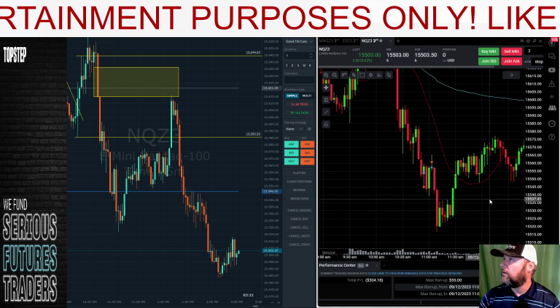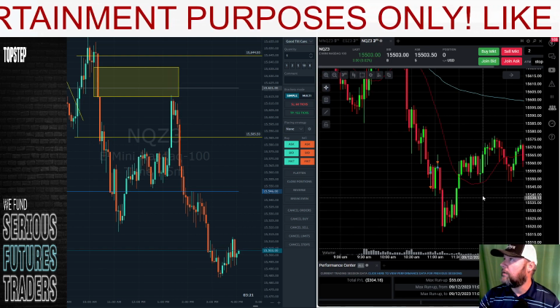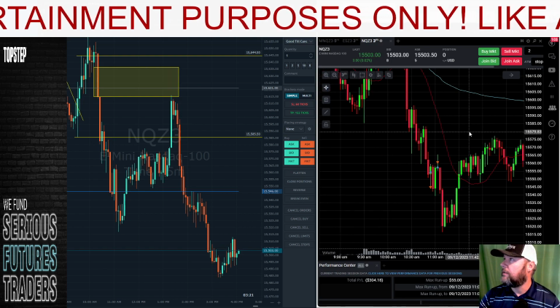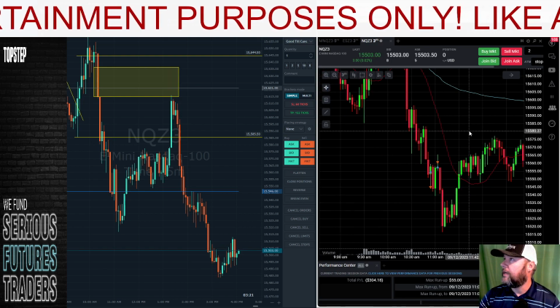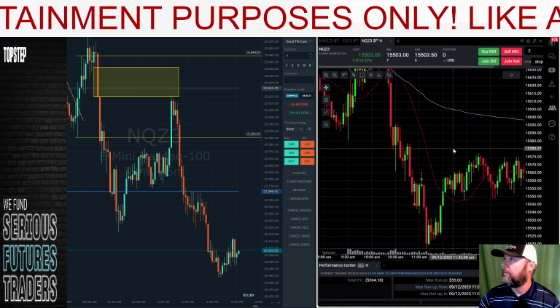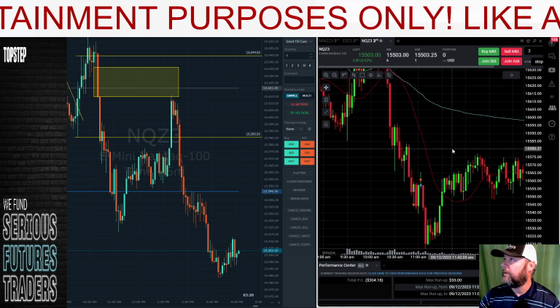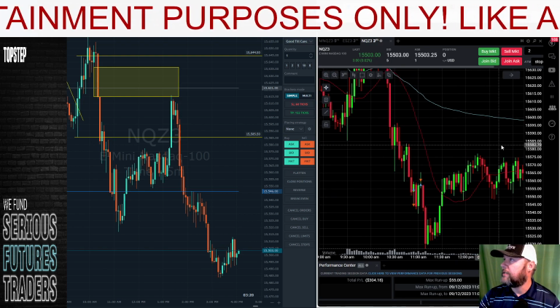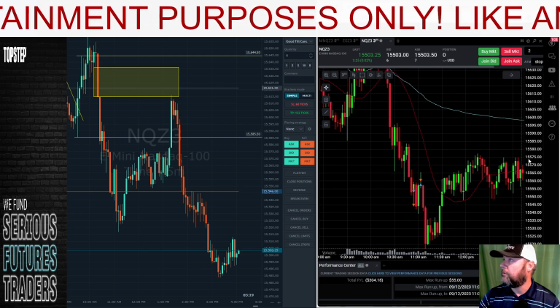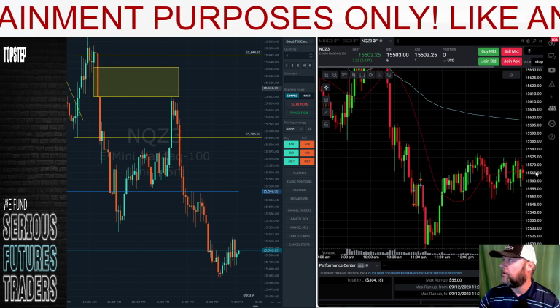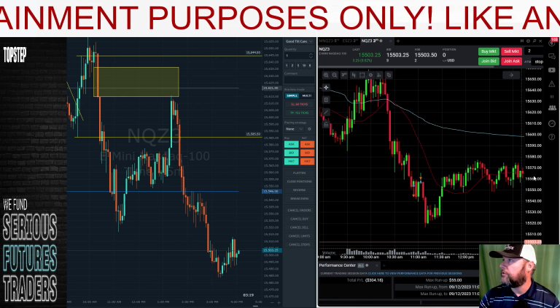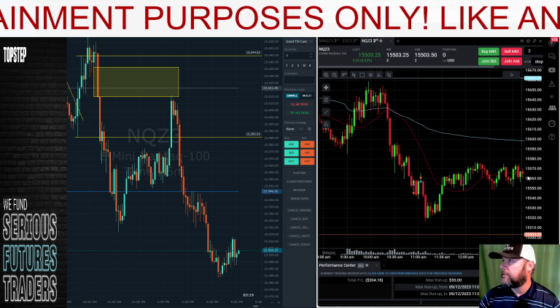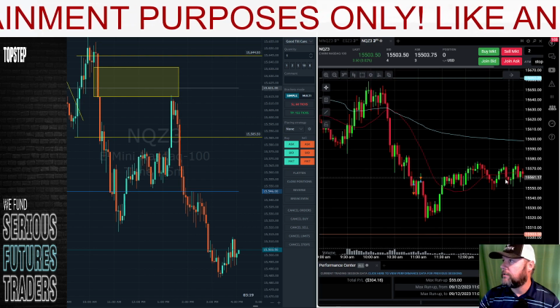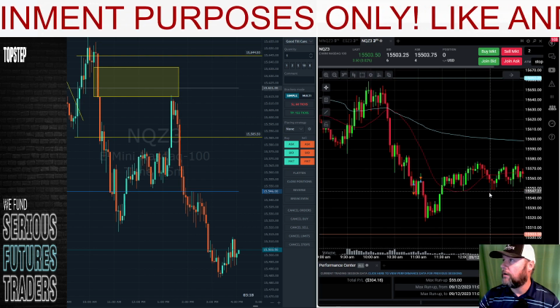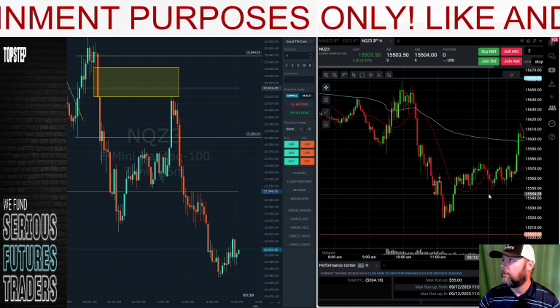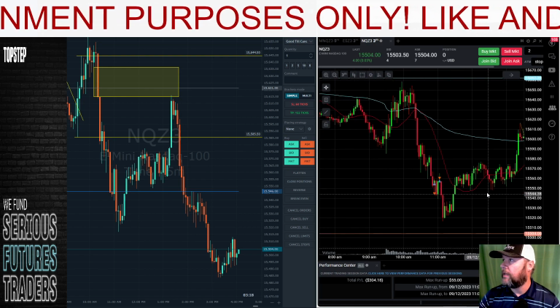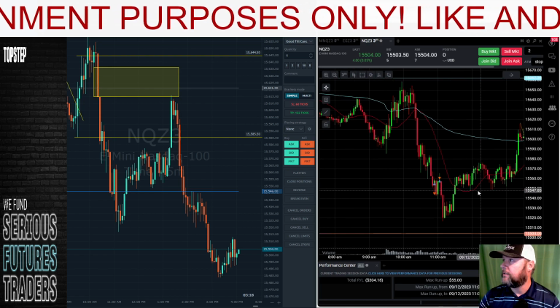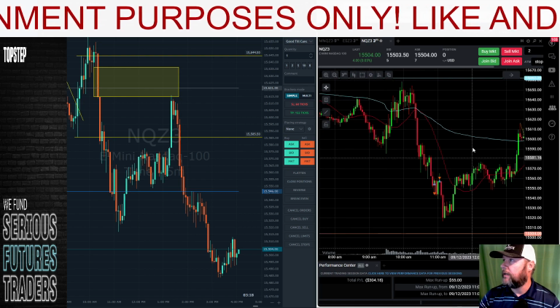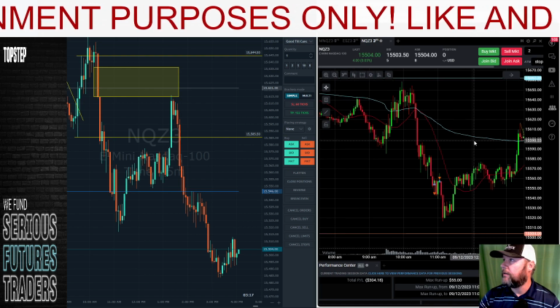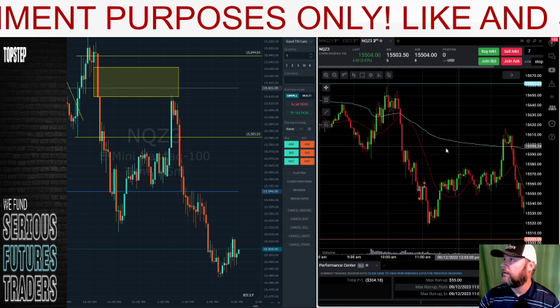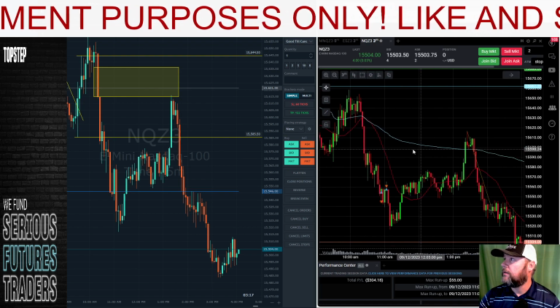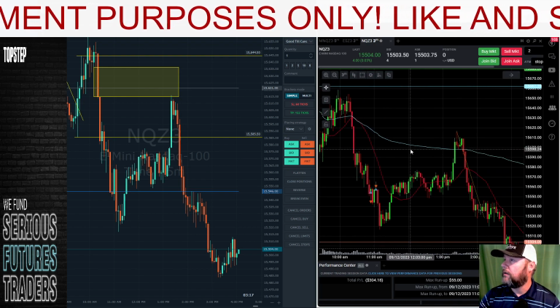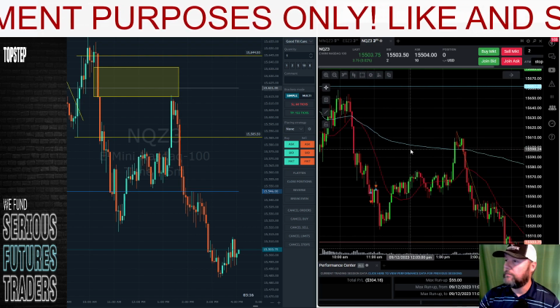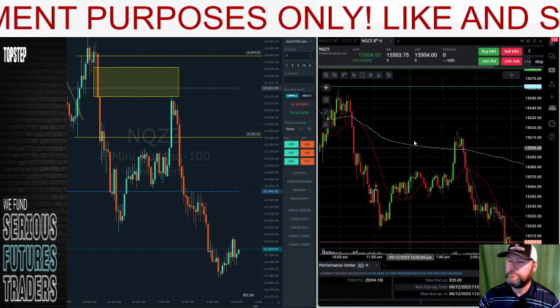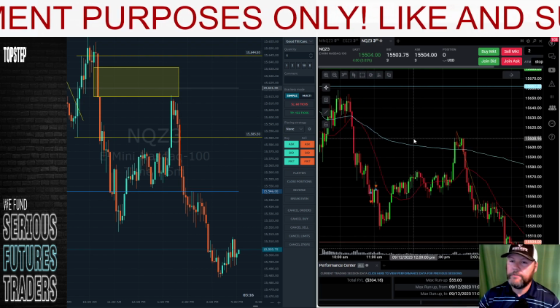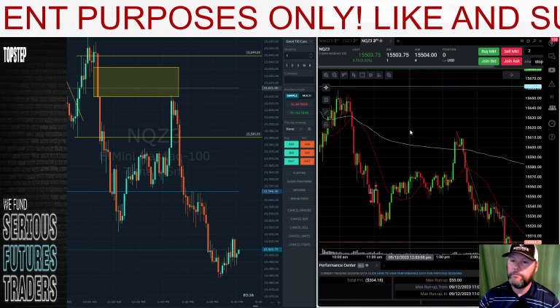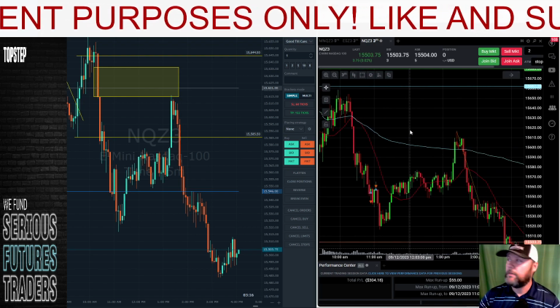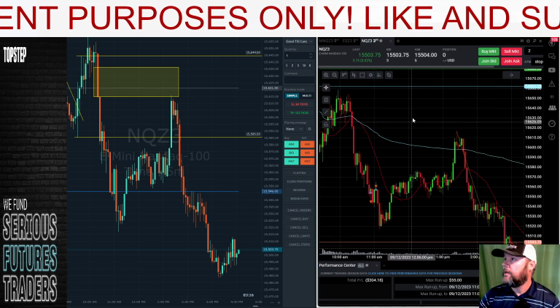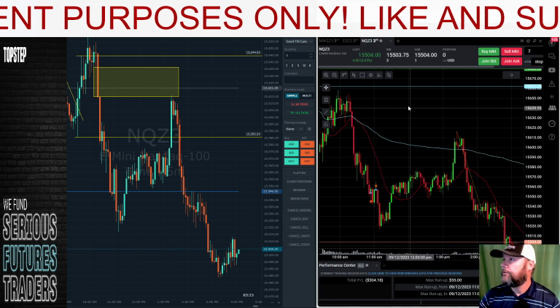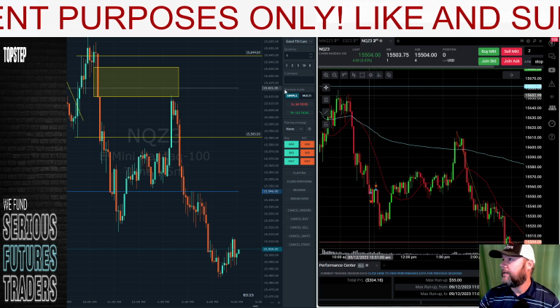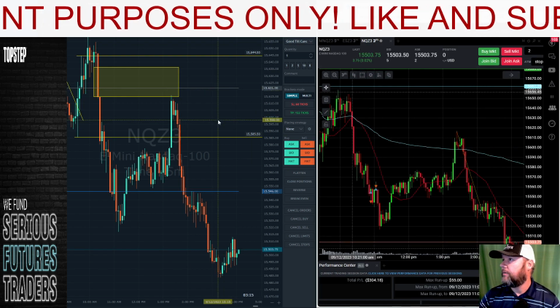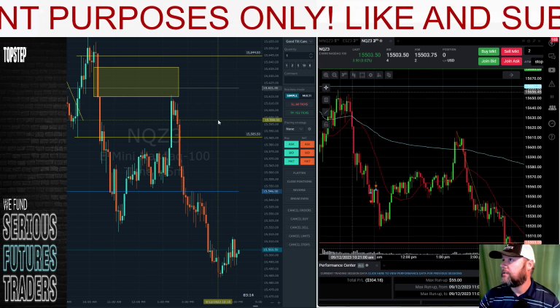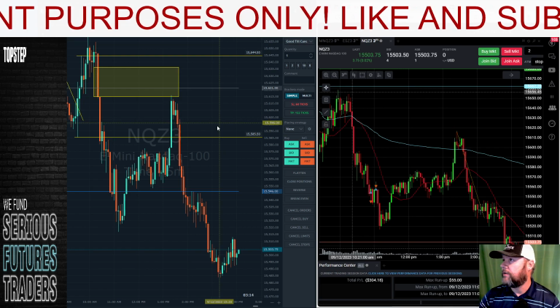Other than that, I was happy with all the trades that I took today. It's a red day but that's okay.